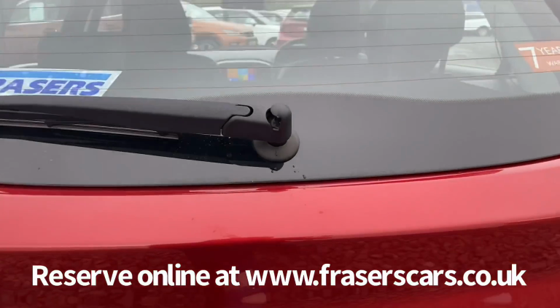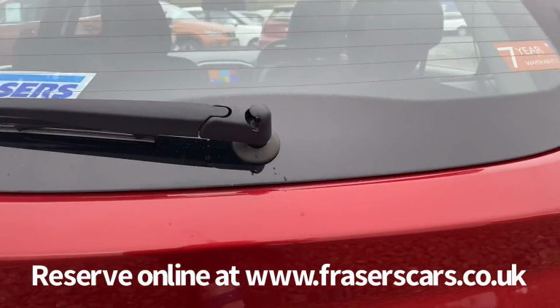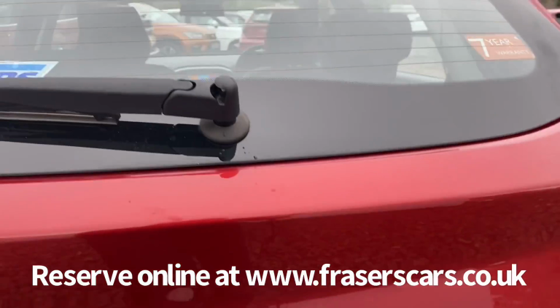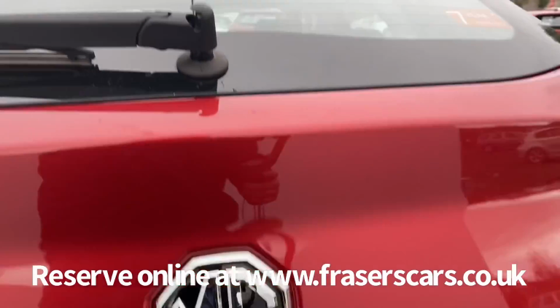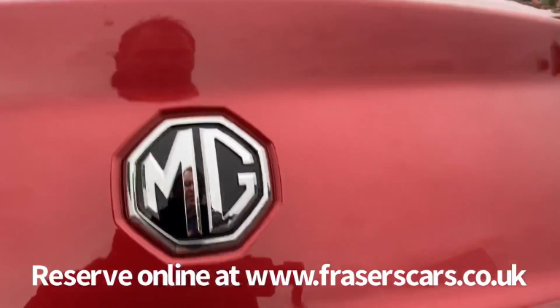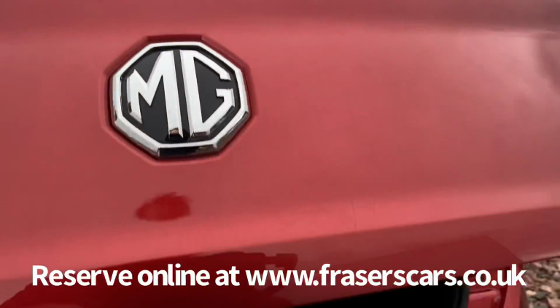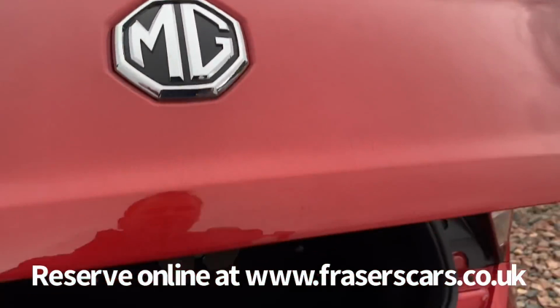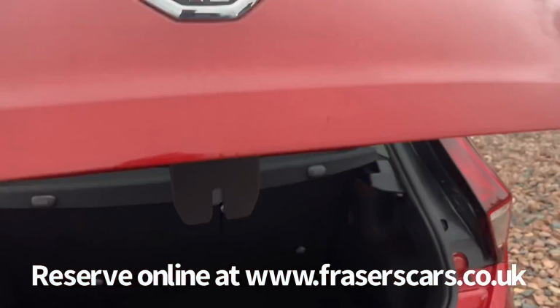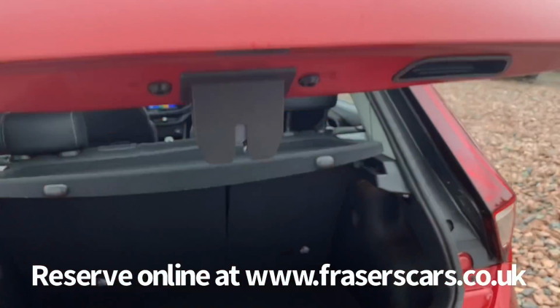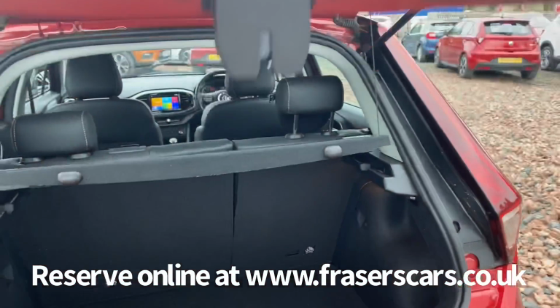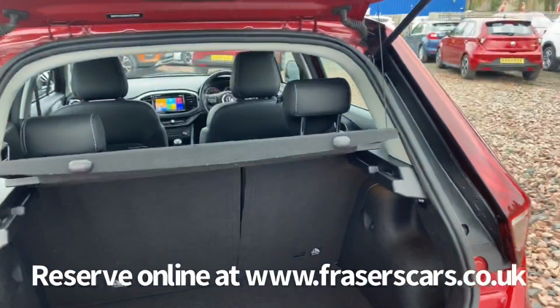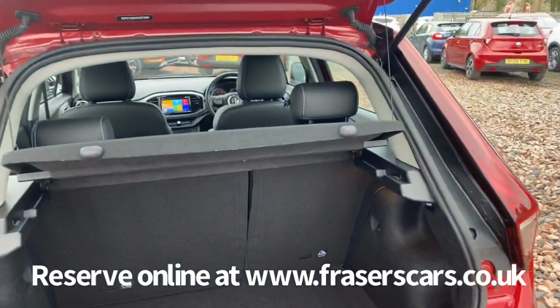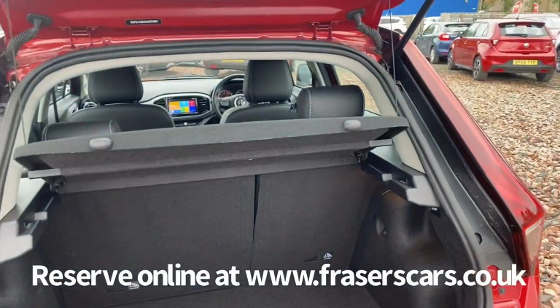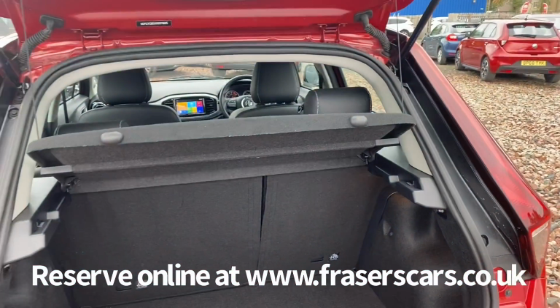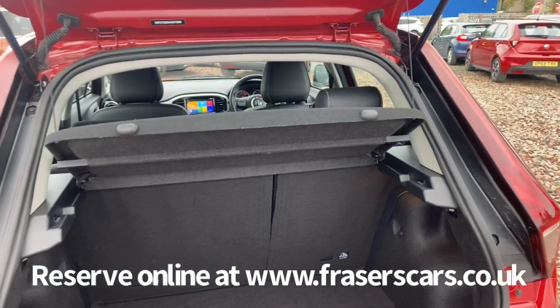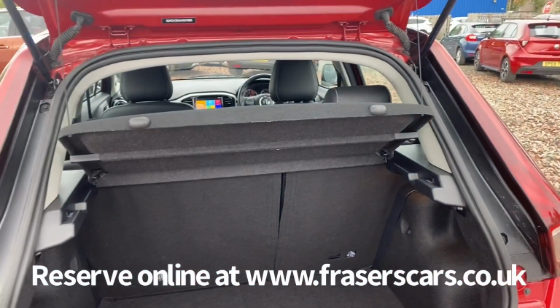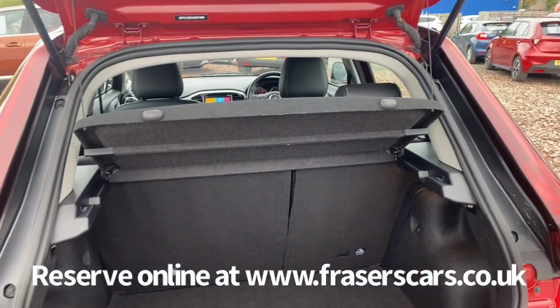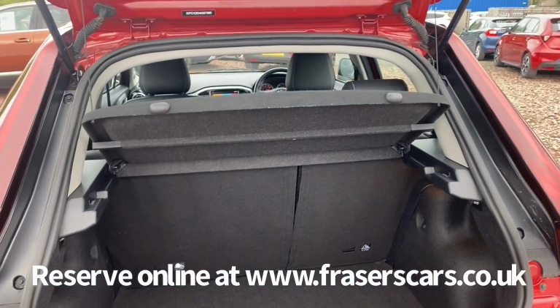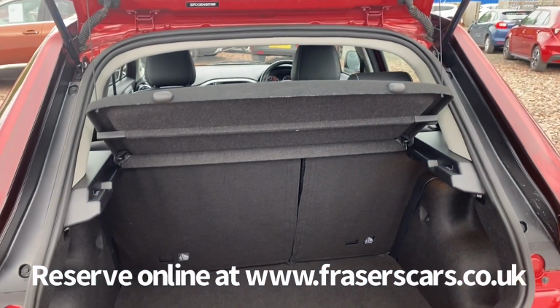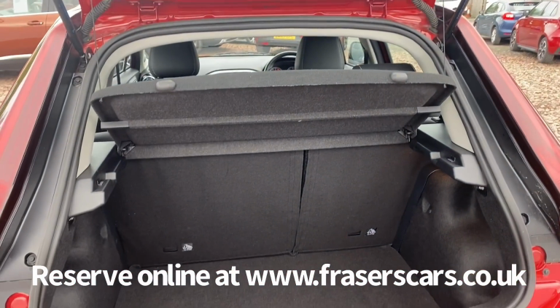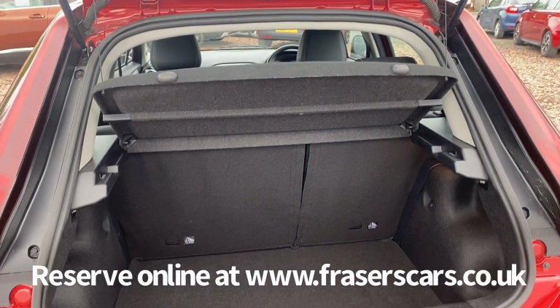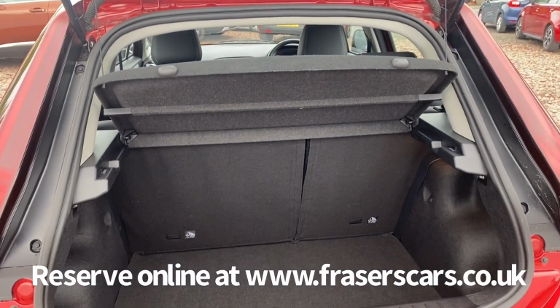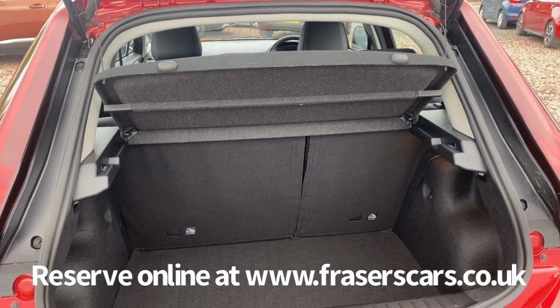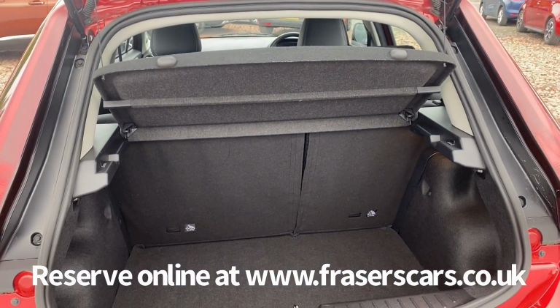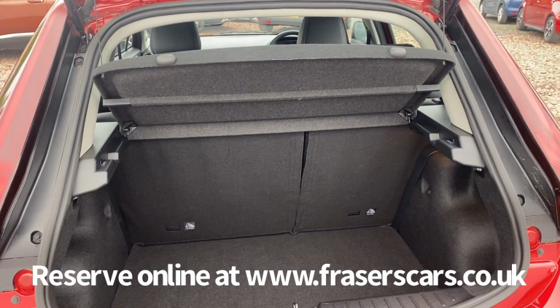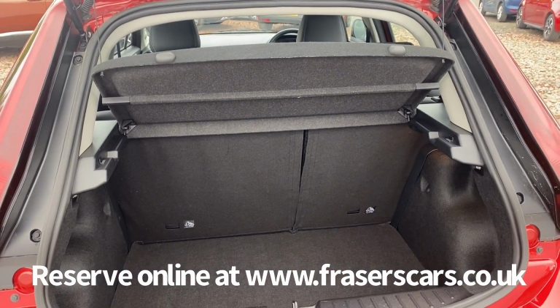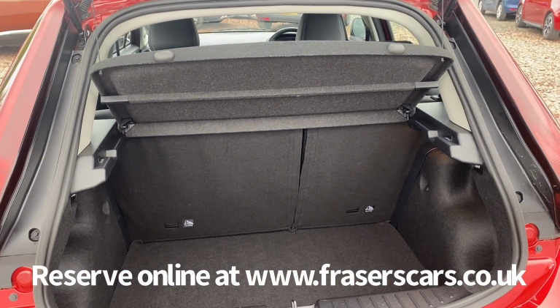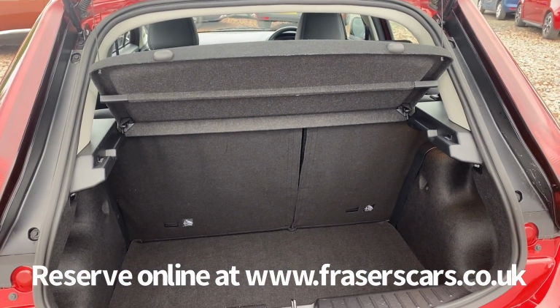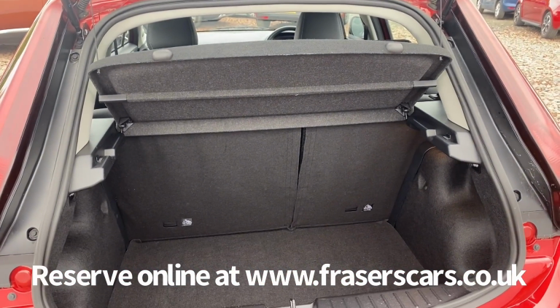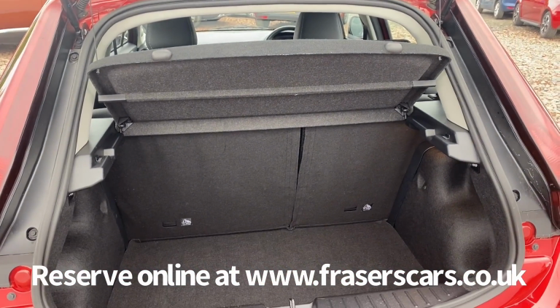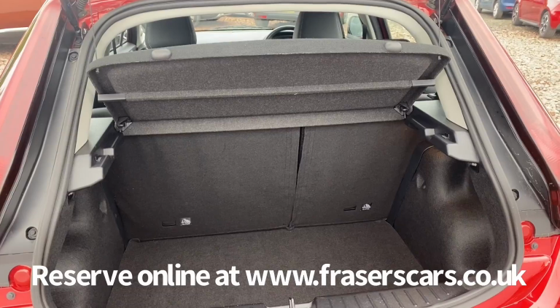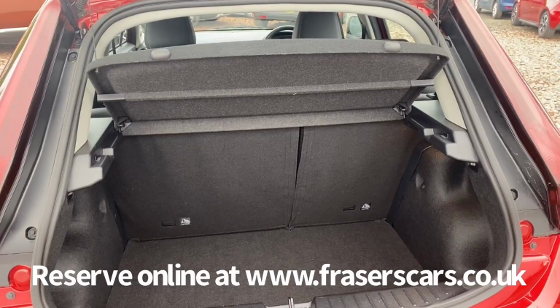In the boot, the rear parcel shelf is present and the rear seats have a 60-40 split fold on them.